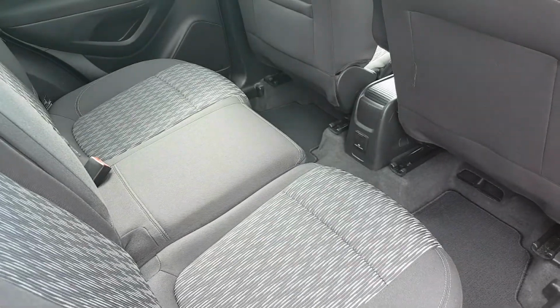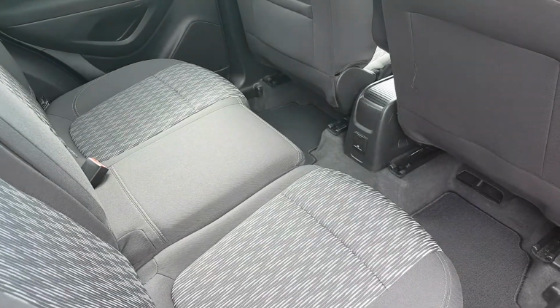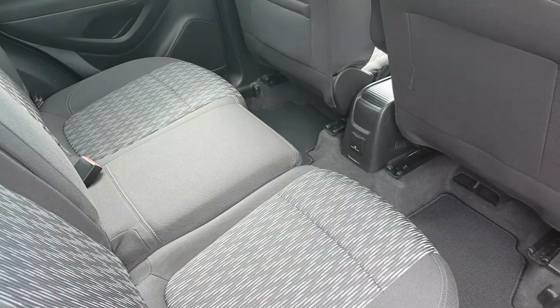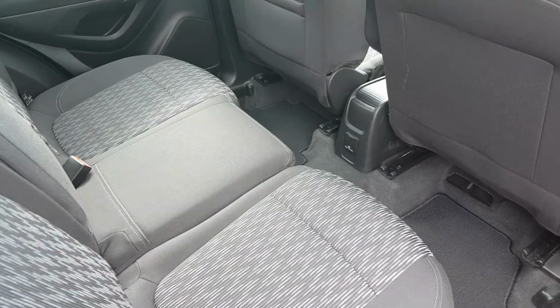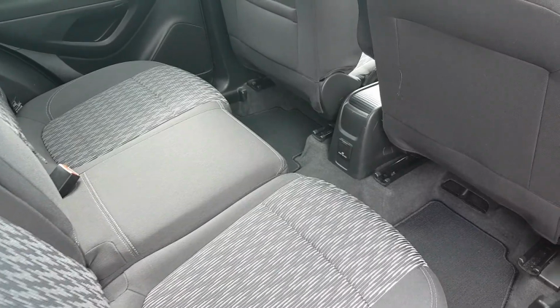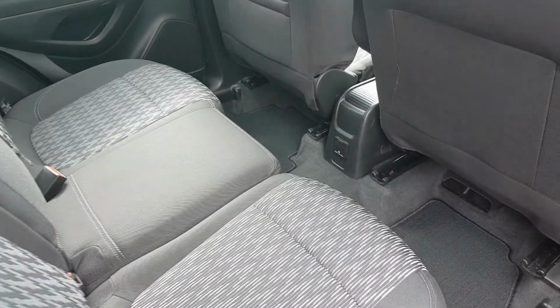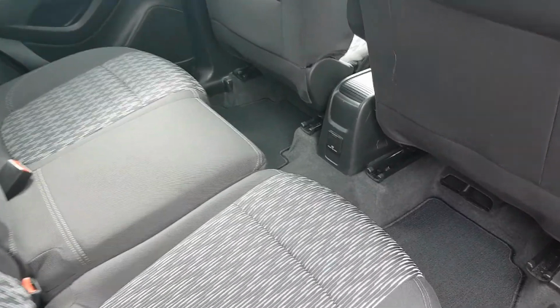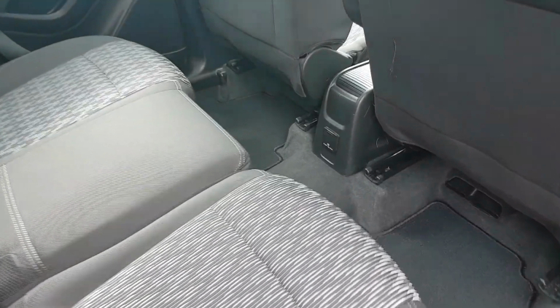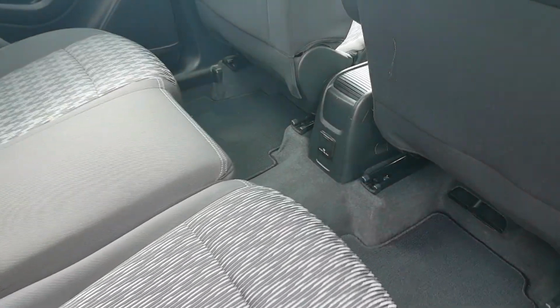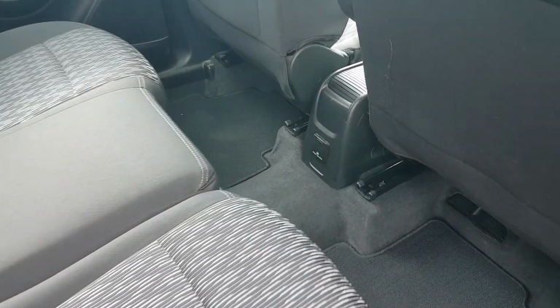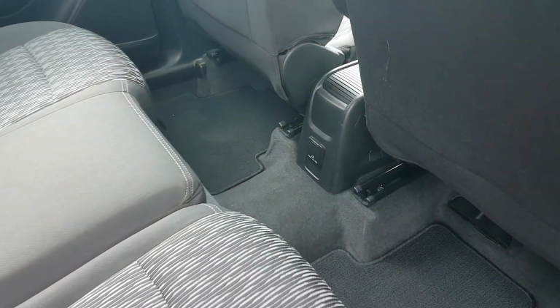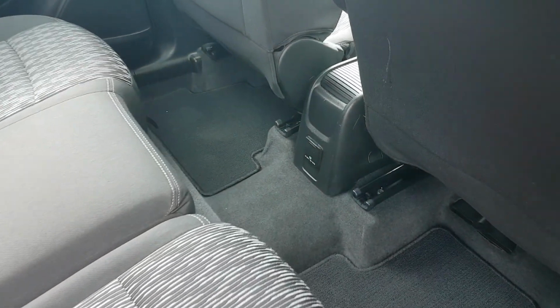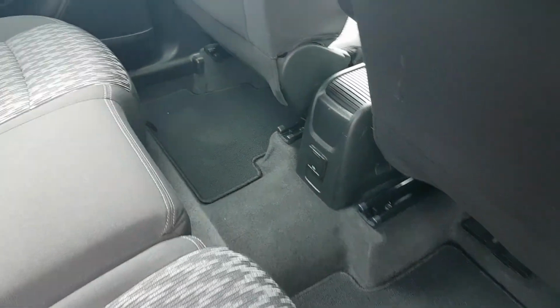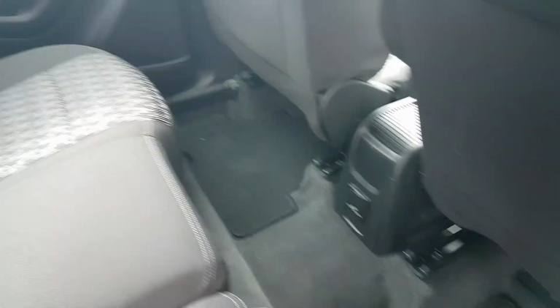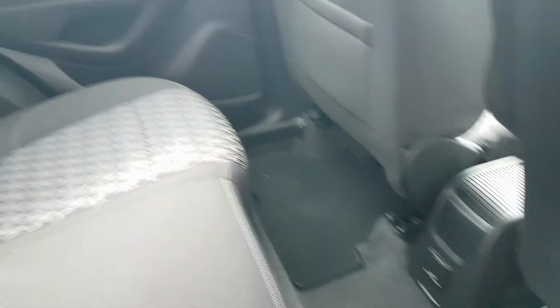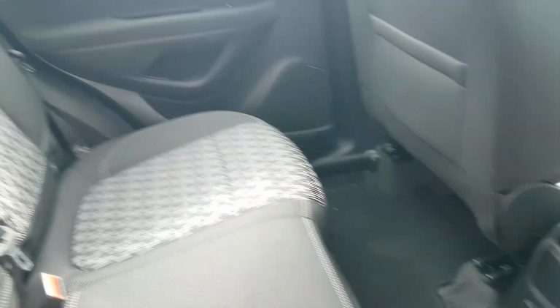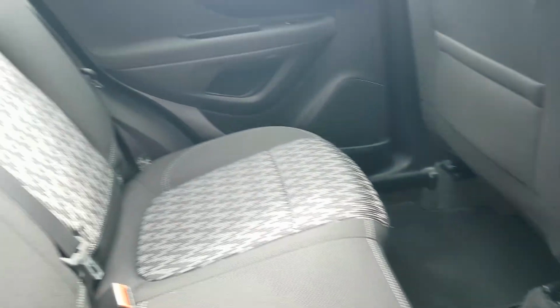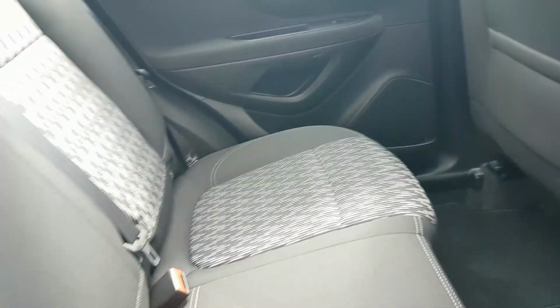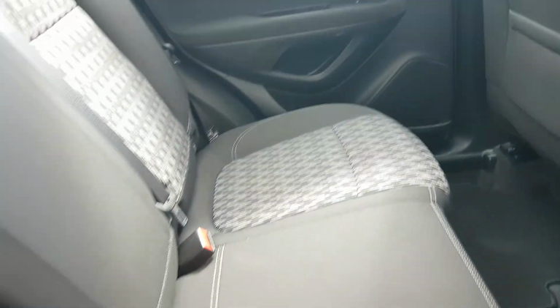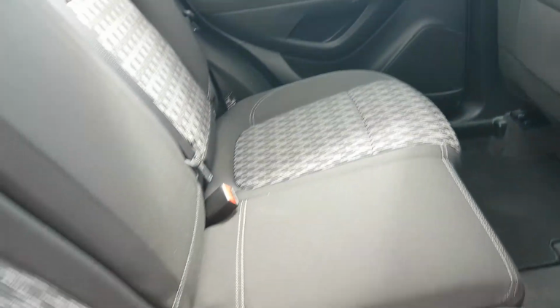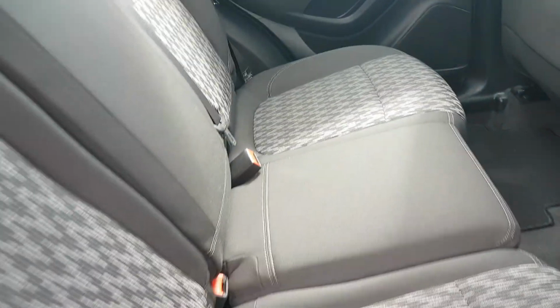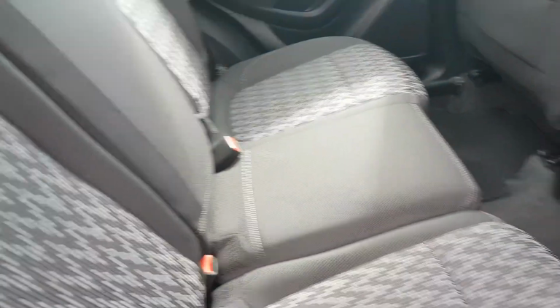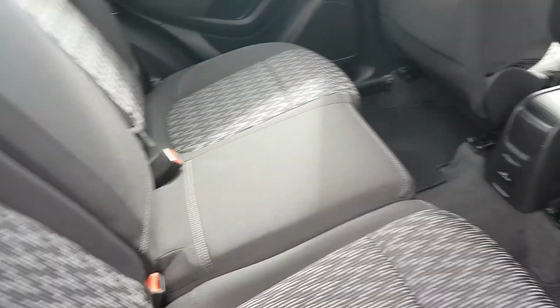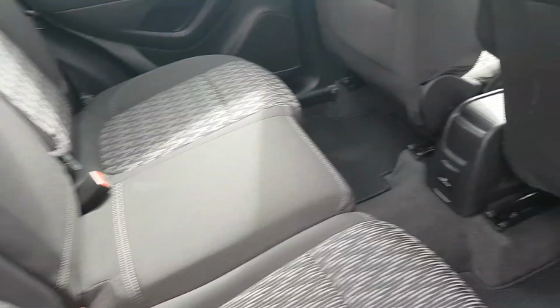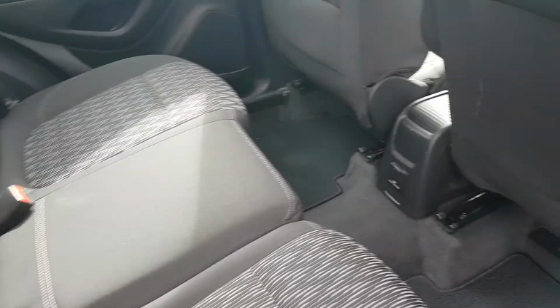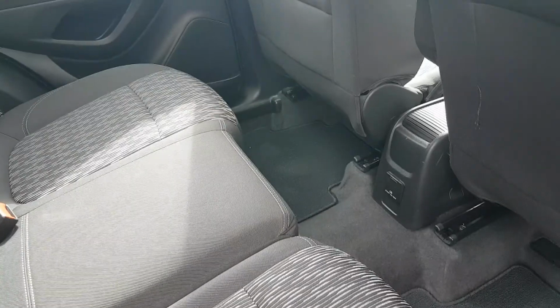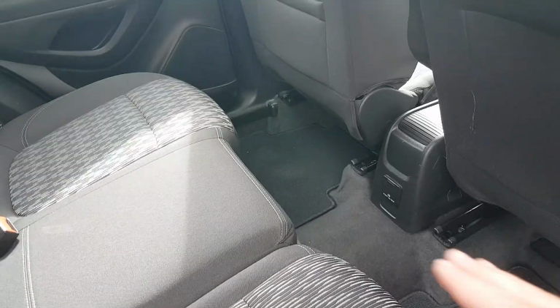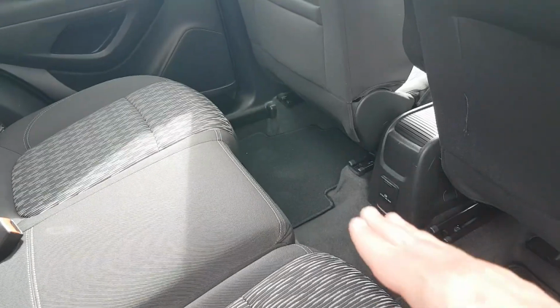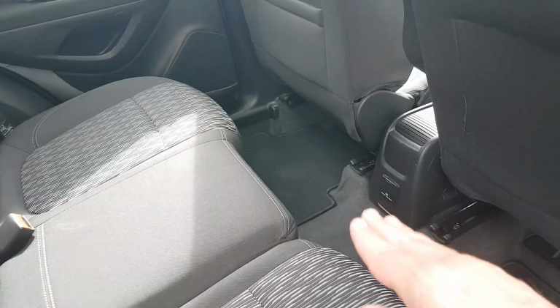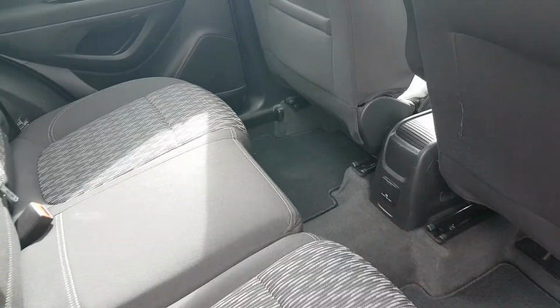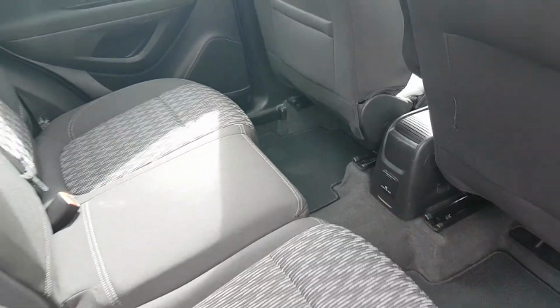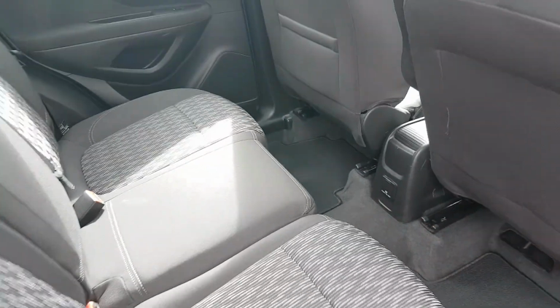You have black cloth interior, loads of legroom. You have isofix points on both sides and you also have a power point down here.